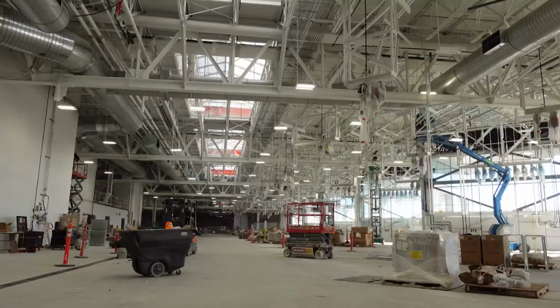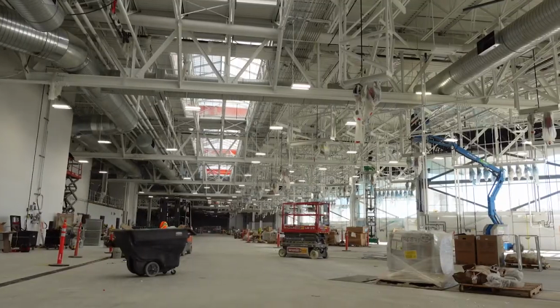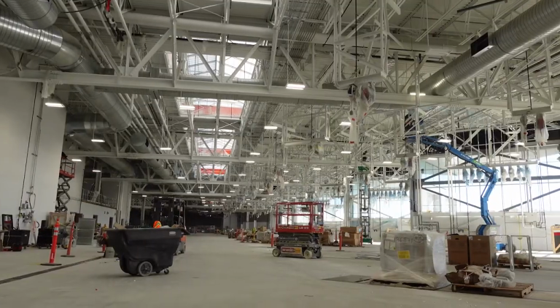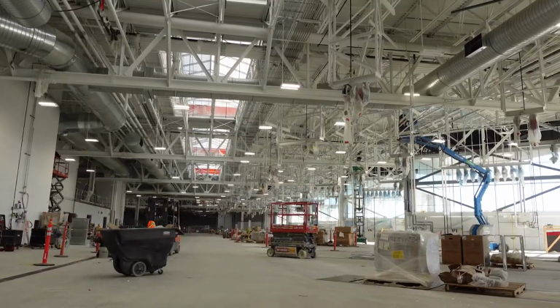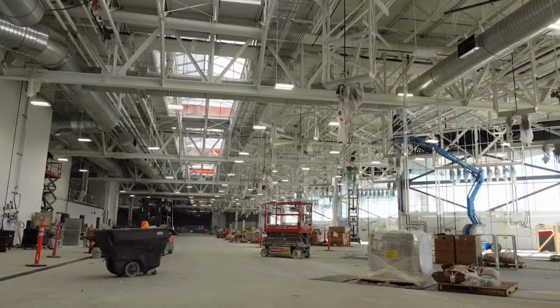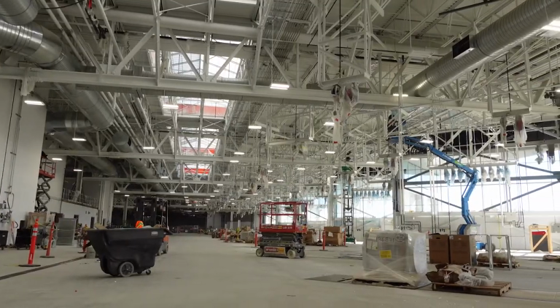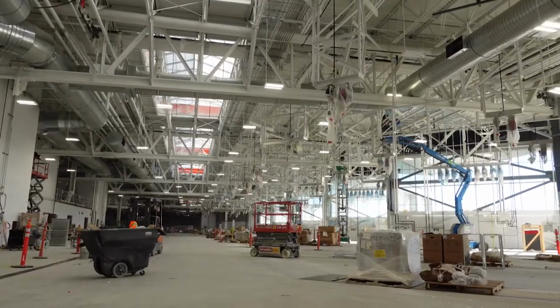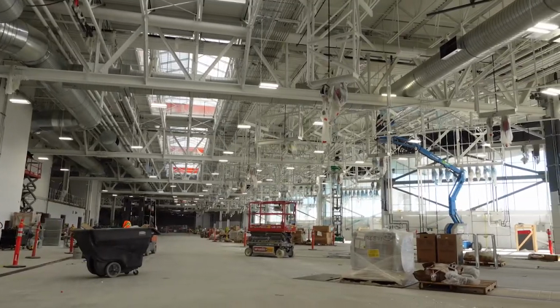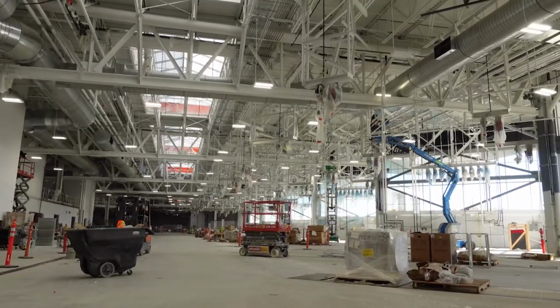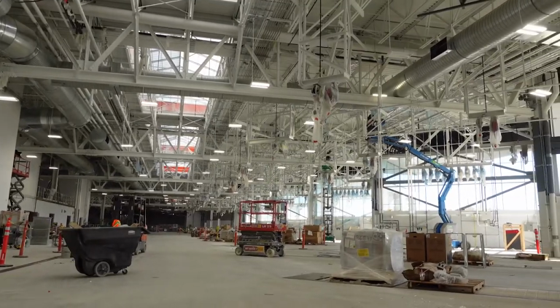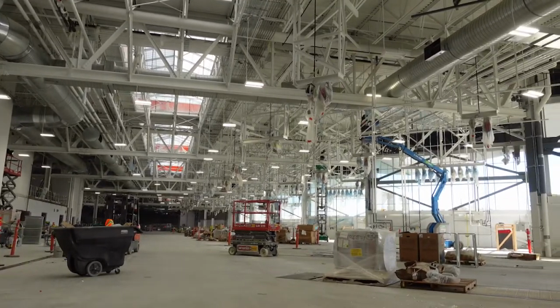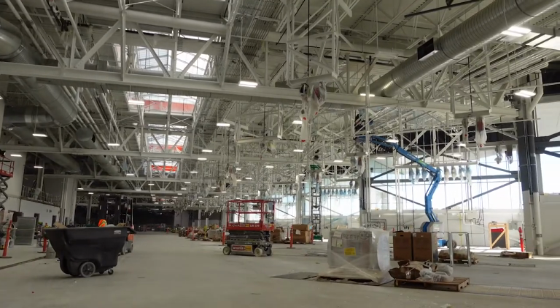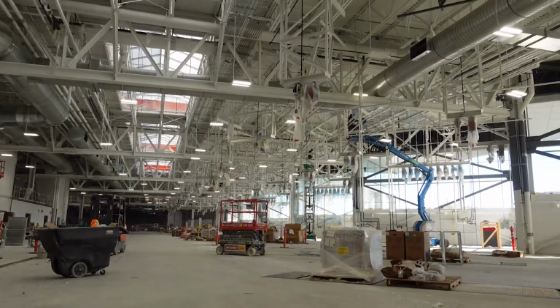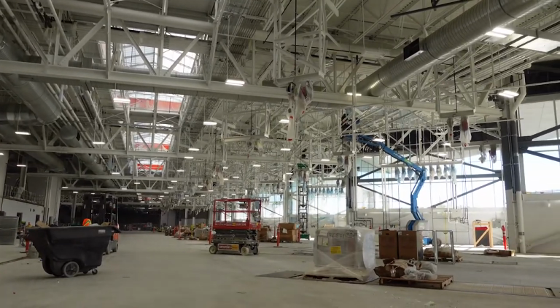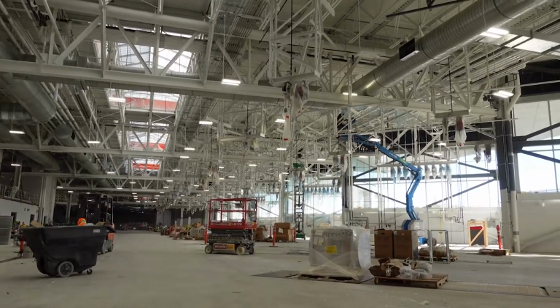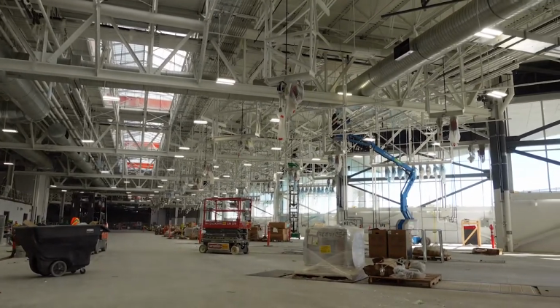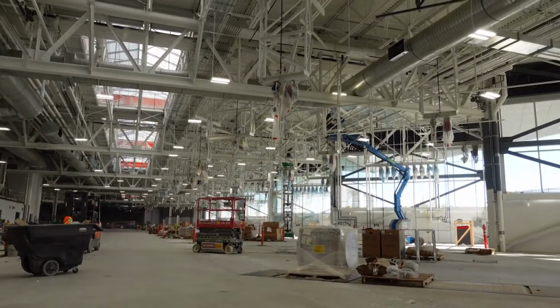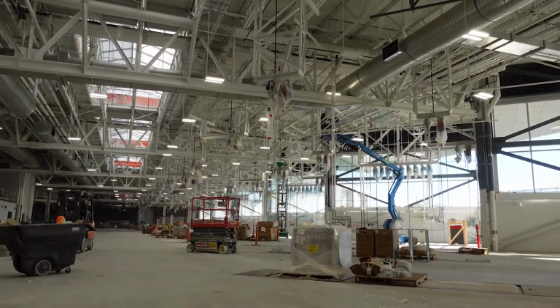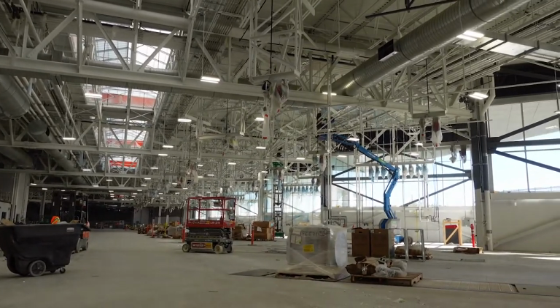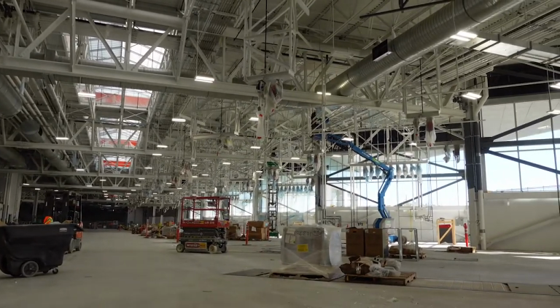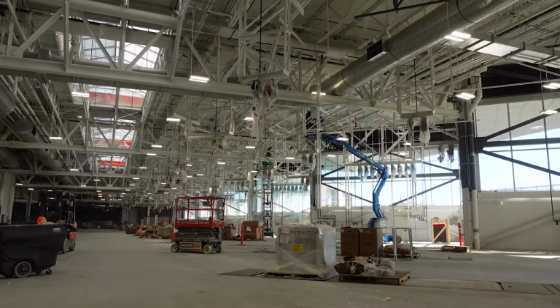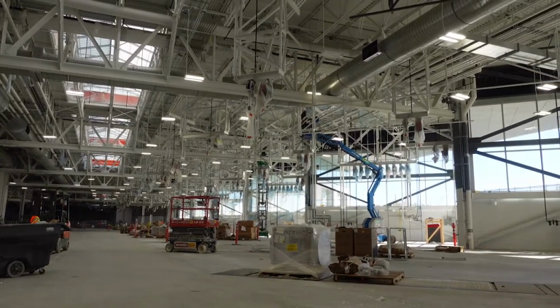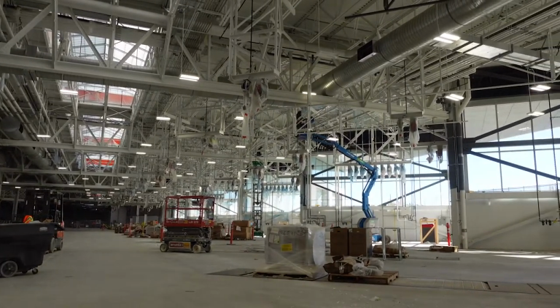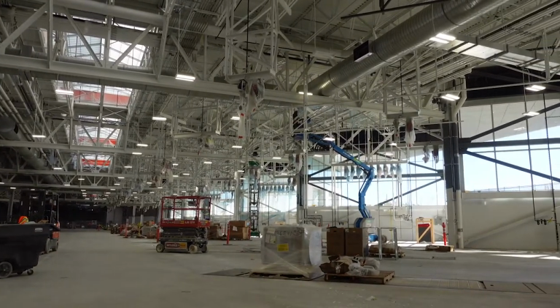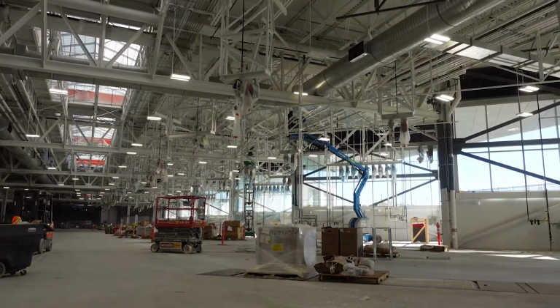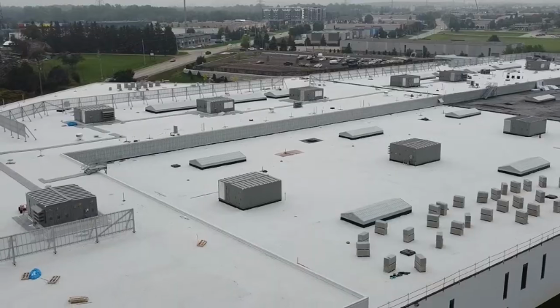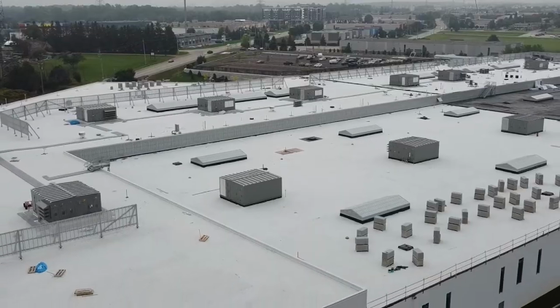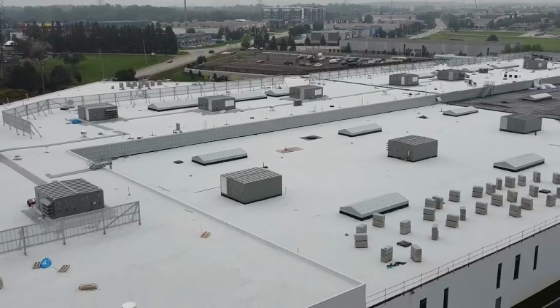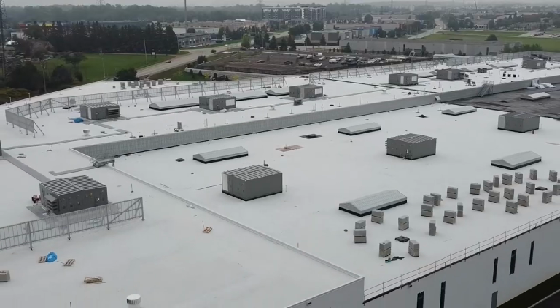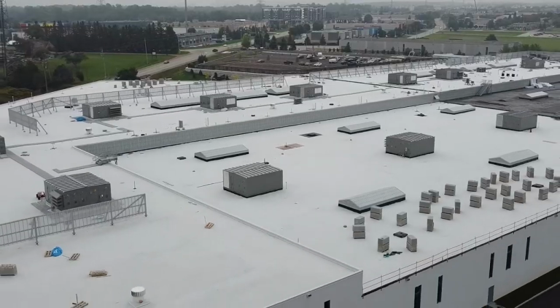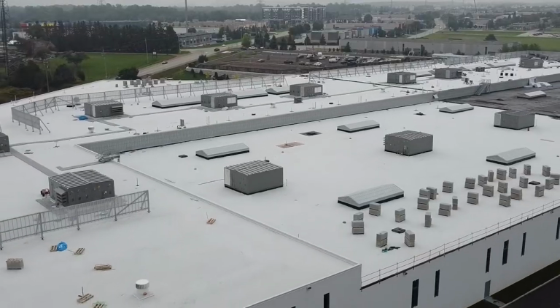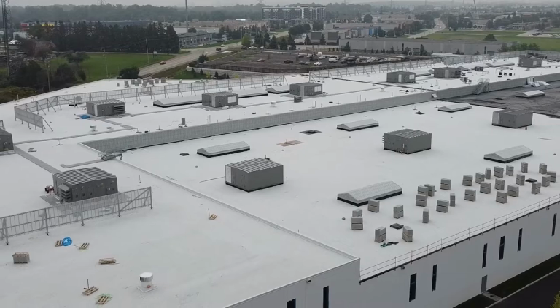This new facility will help us better serve our community and we're excited for it to open in the fall of 2022.